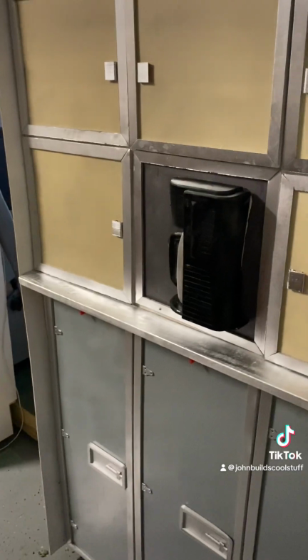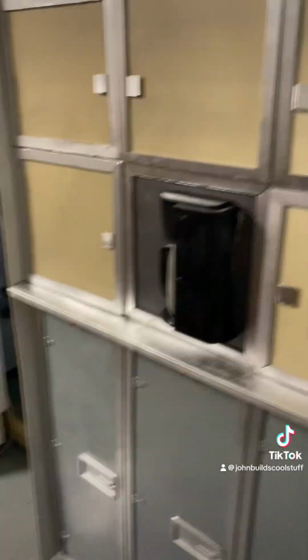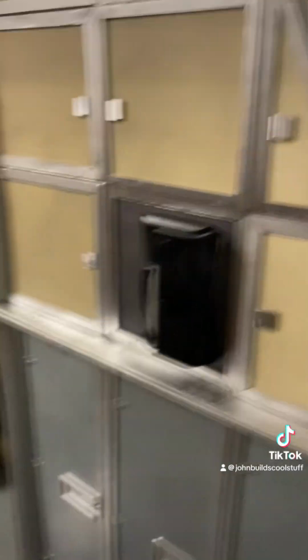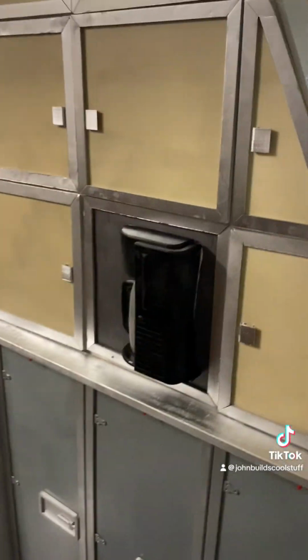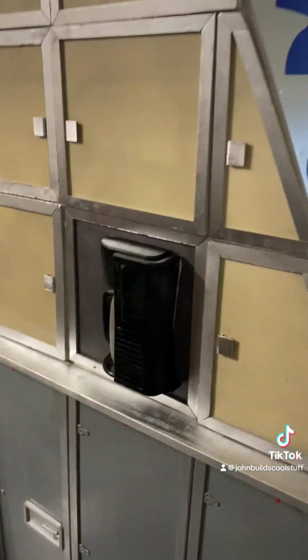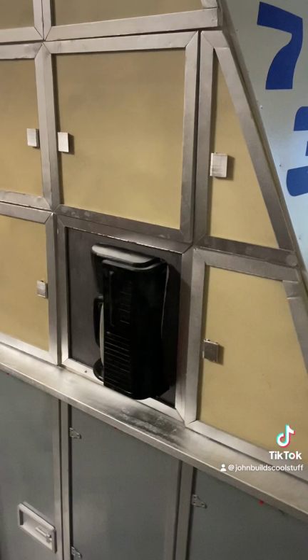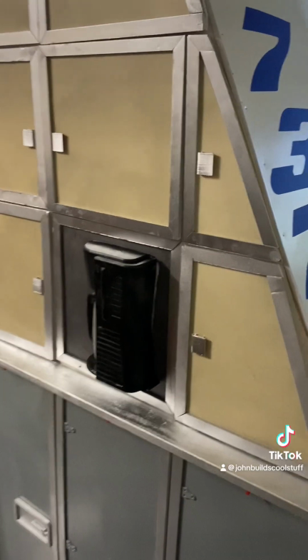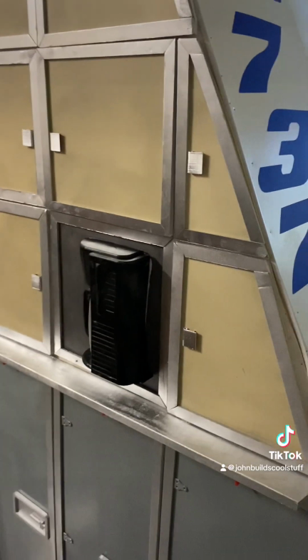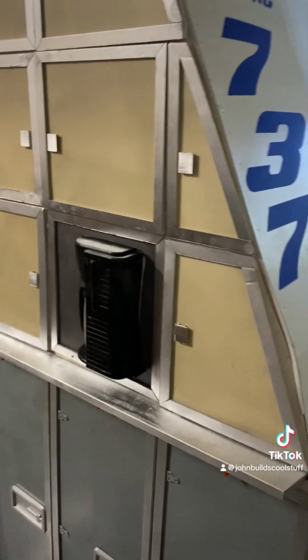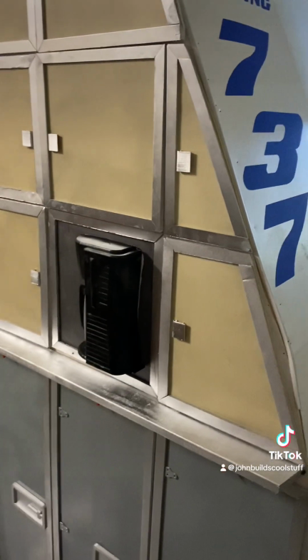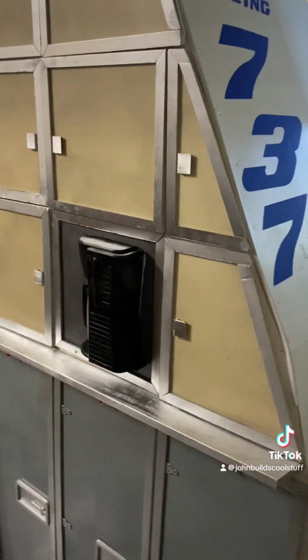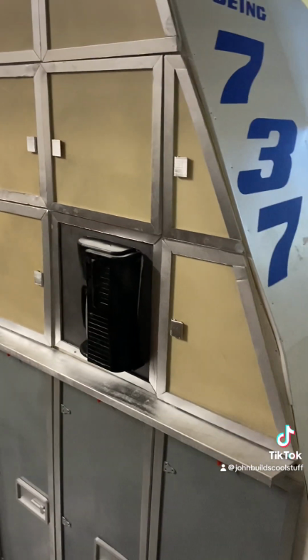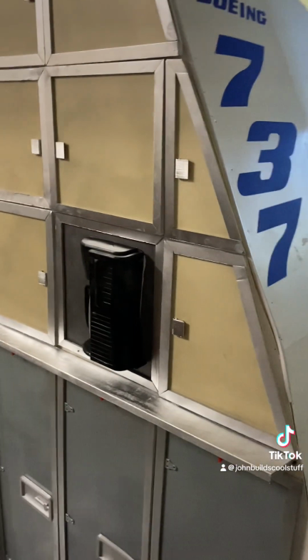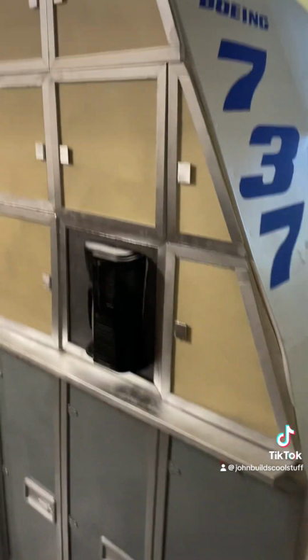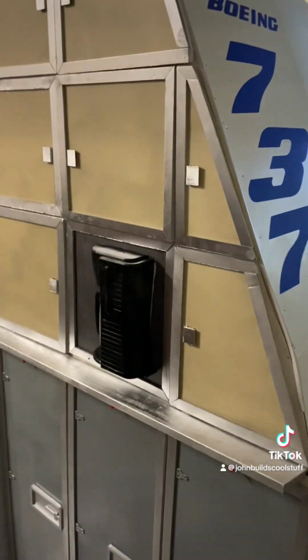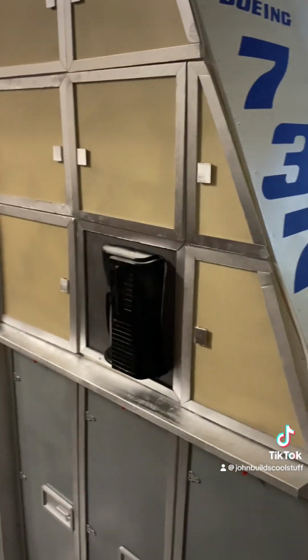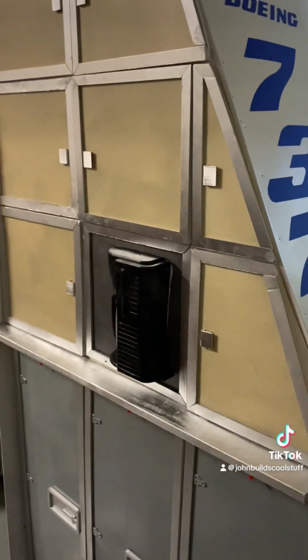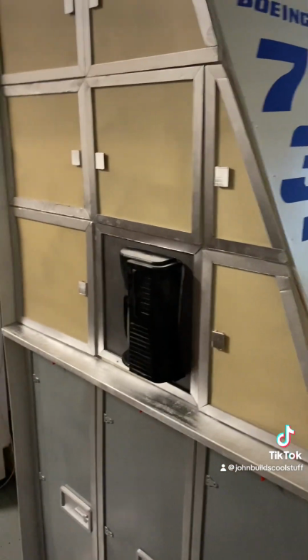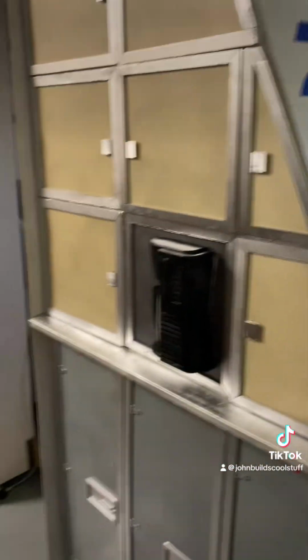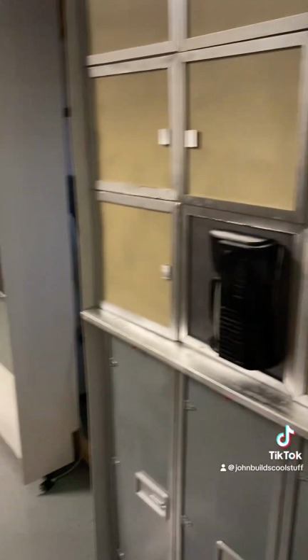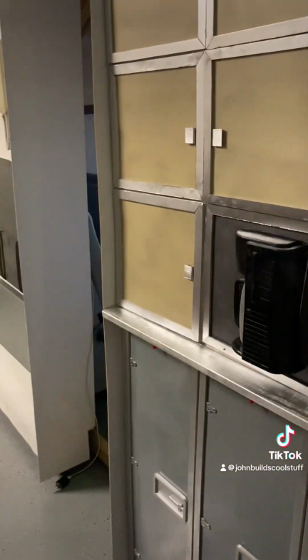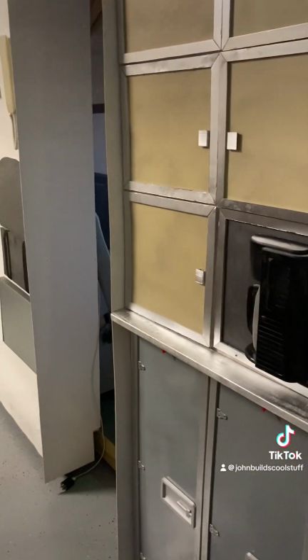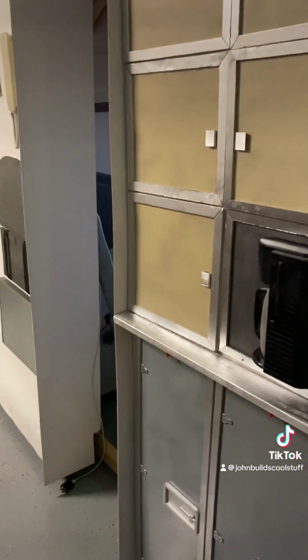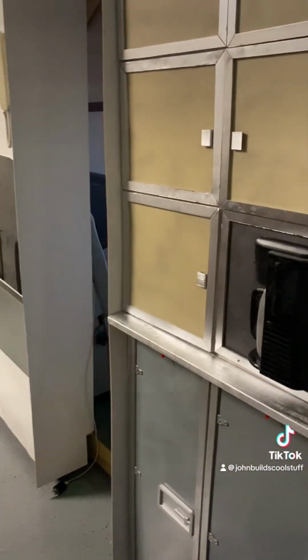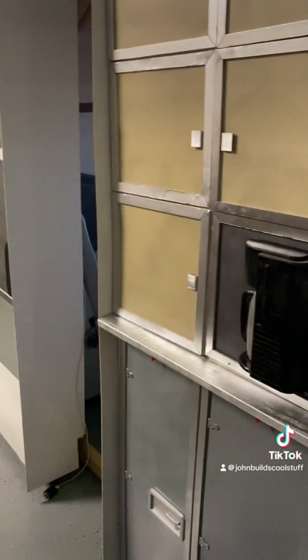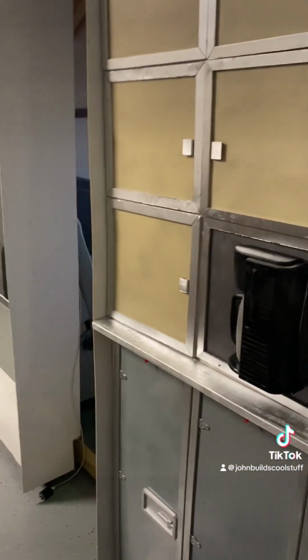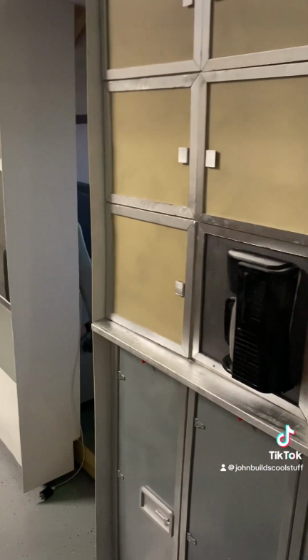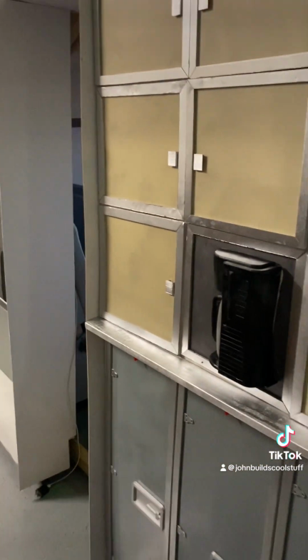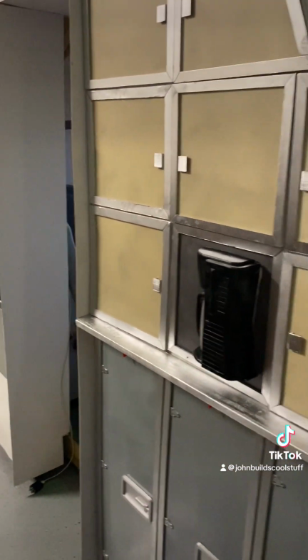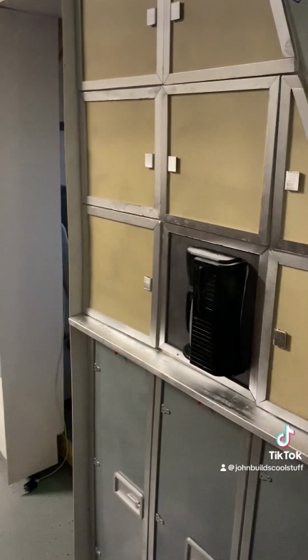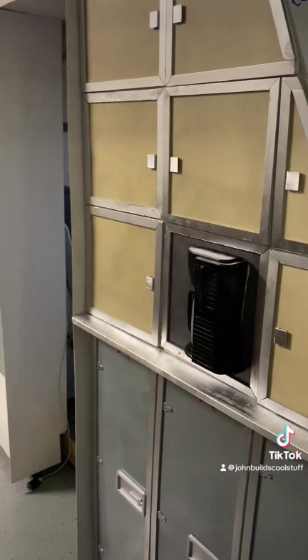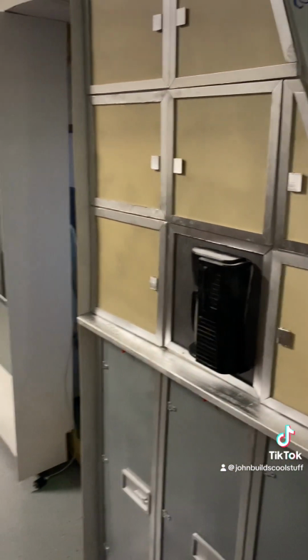Alright everyone, as promised, here's the update on my 737-800 sim.